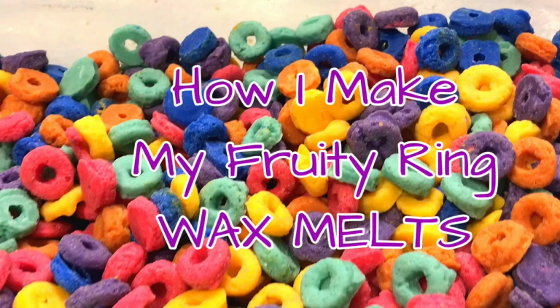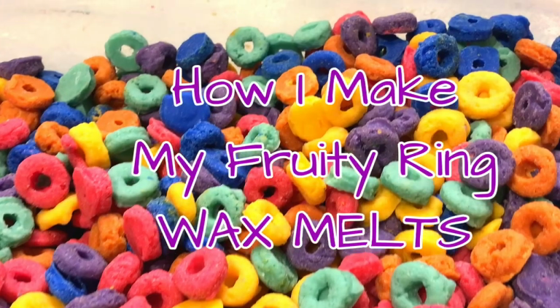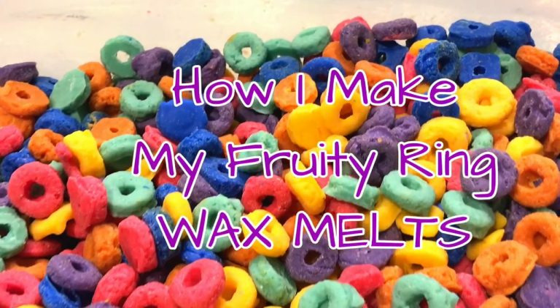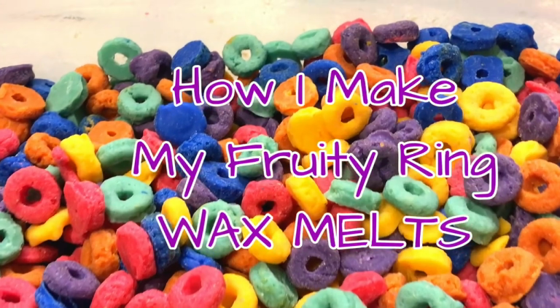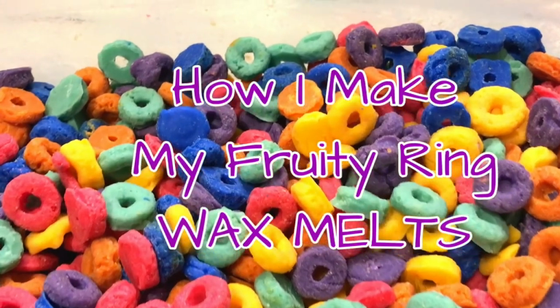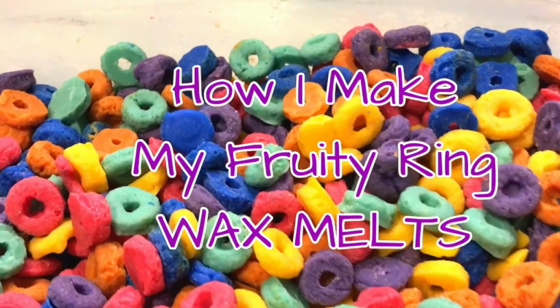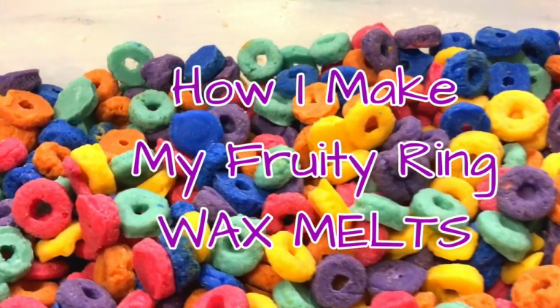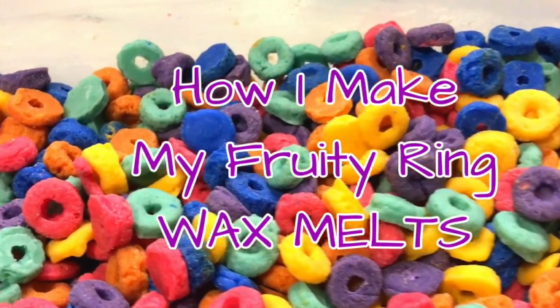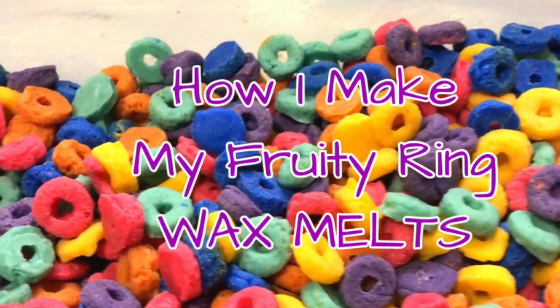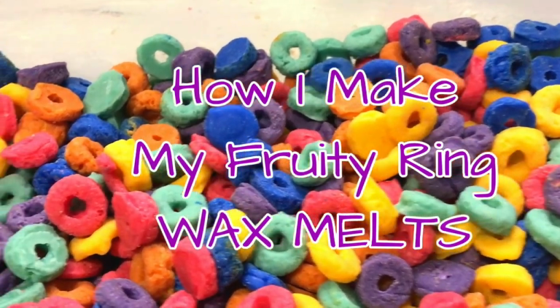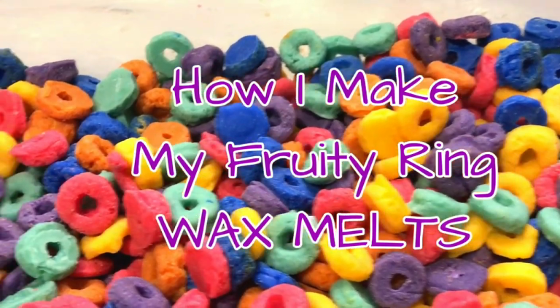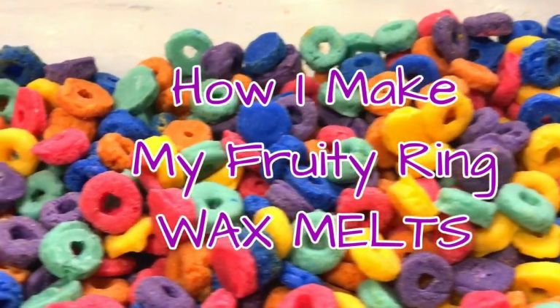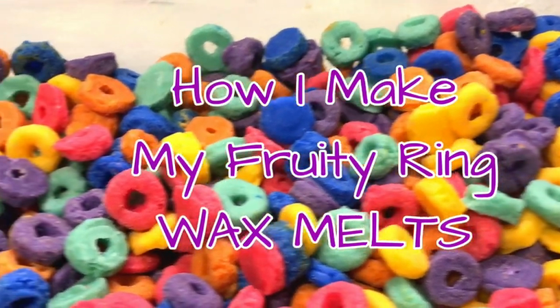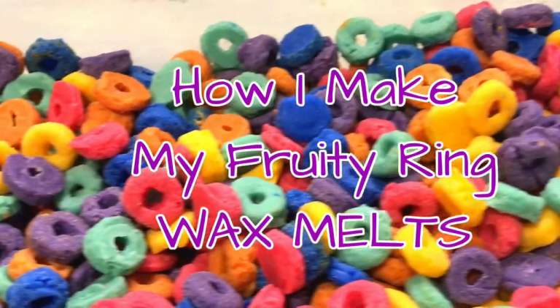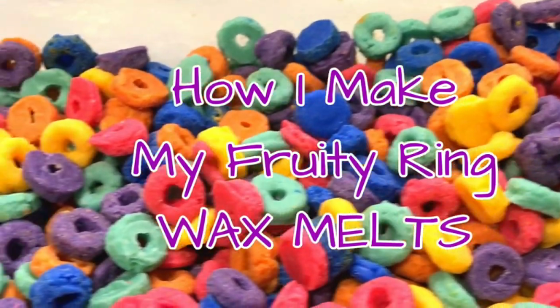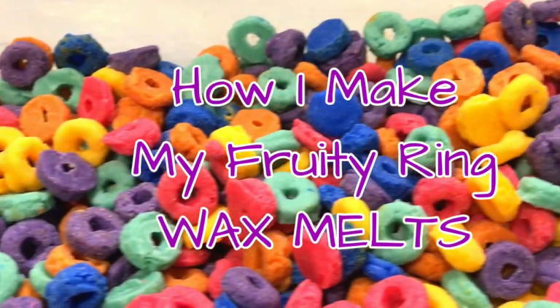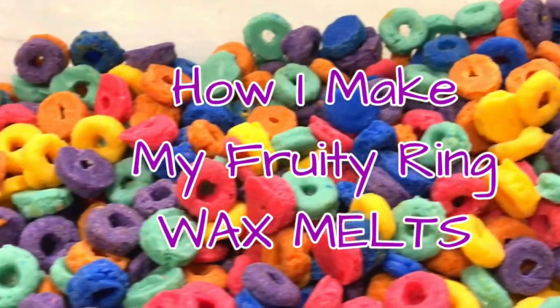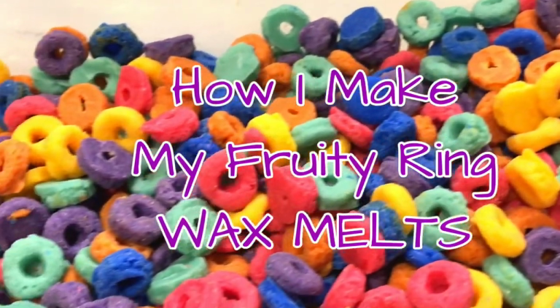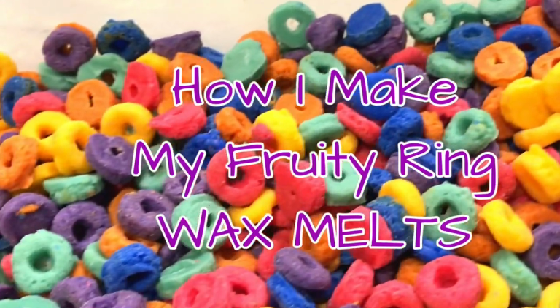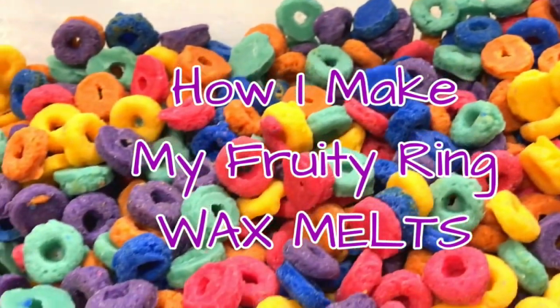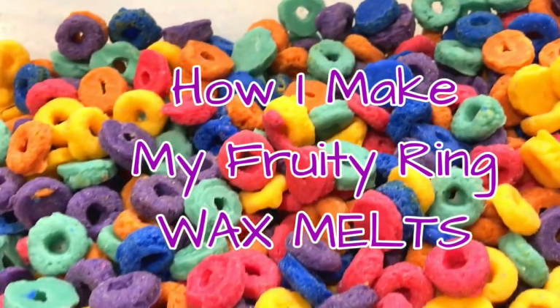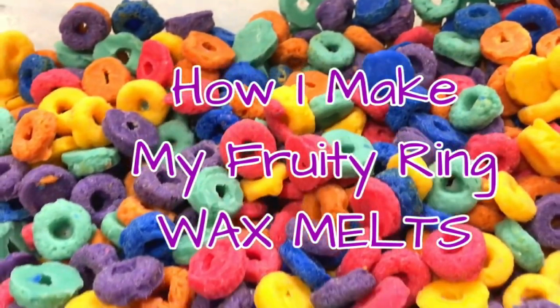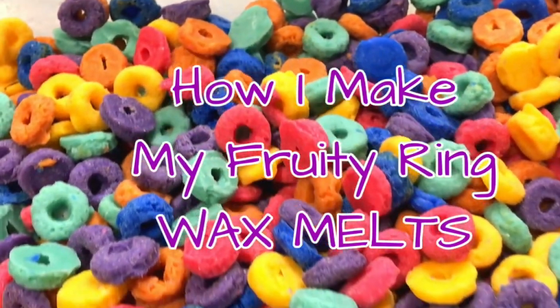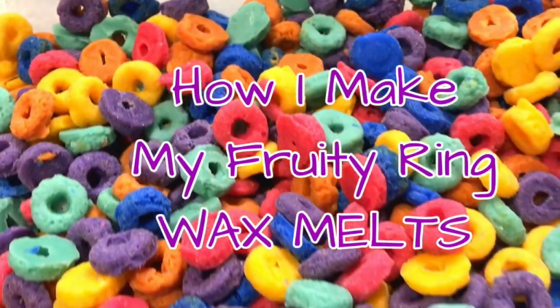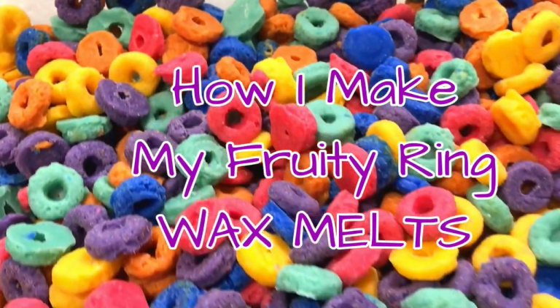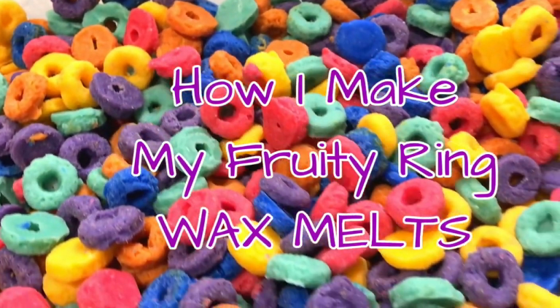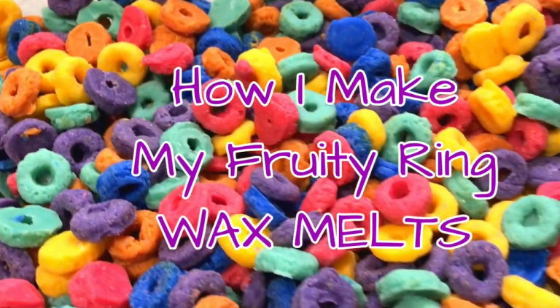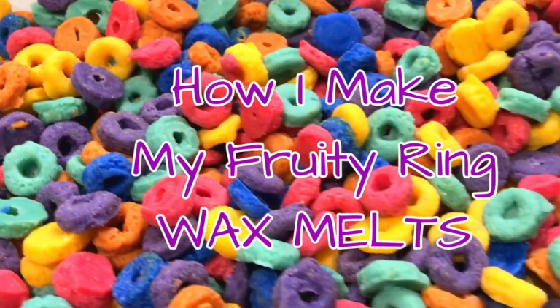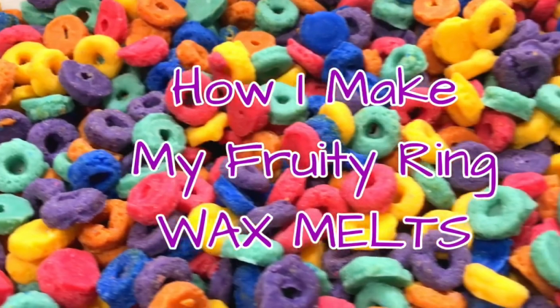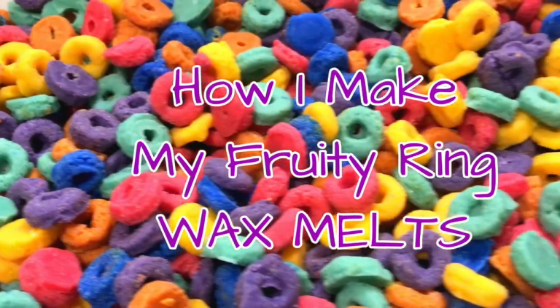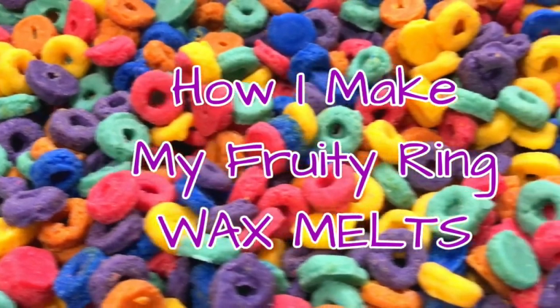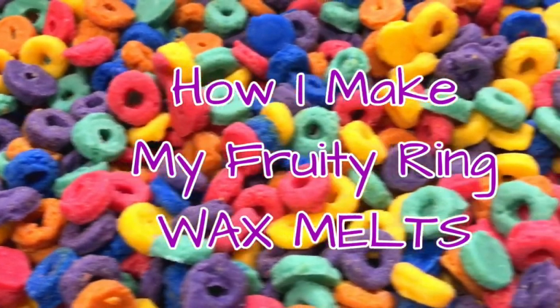Hey guys, welcome back to Kiwana's Kitchen. I'm Kiwana. For those of you that are new to my channel, welcome. I'm Kiwana.